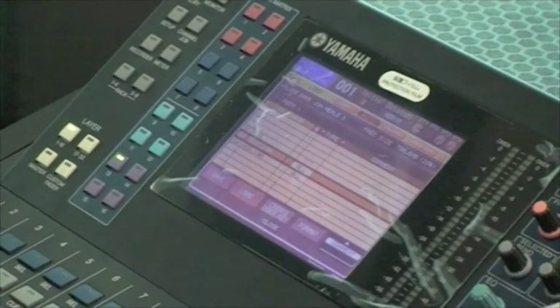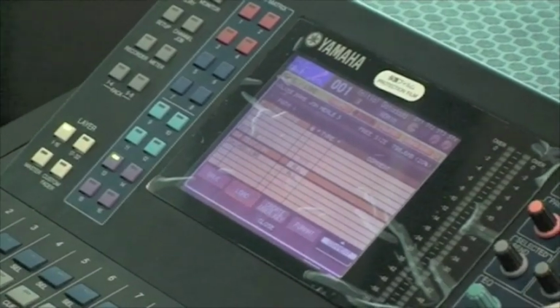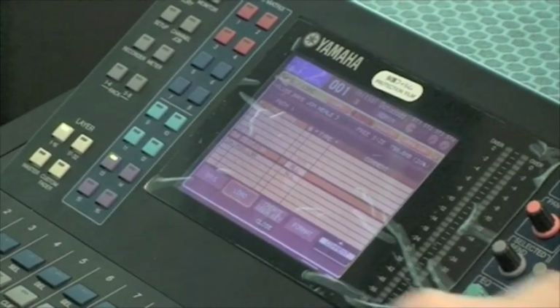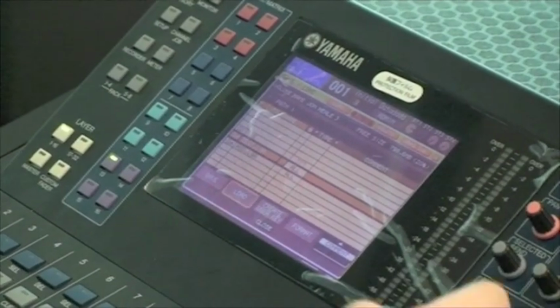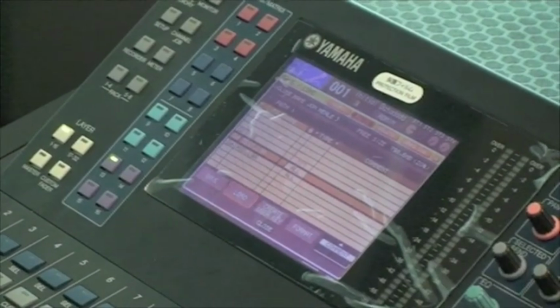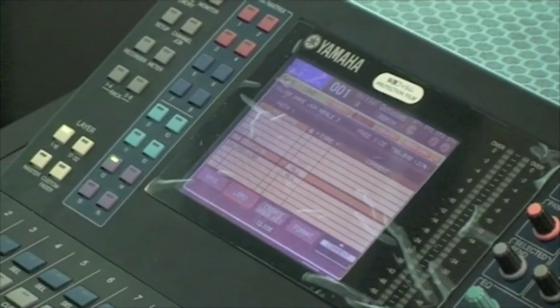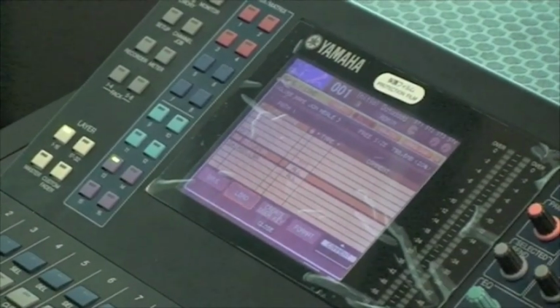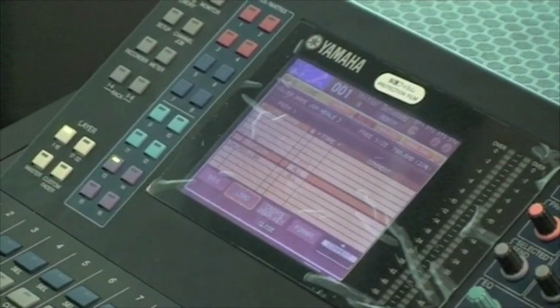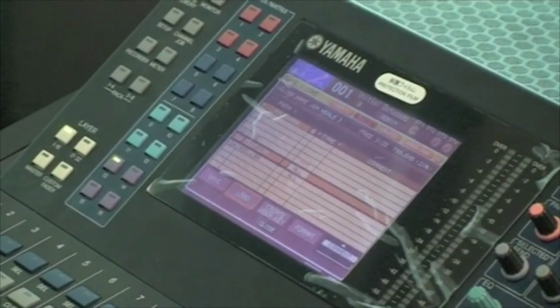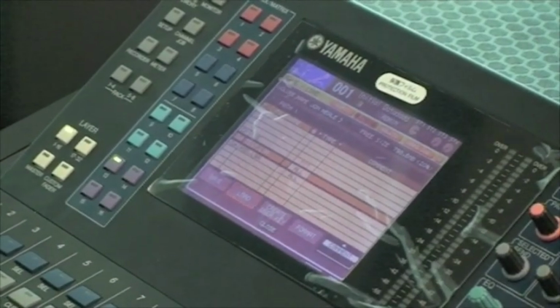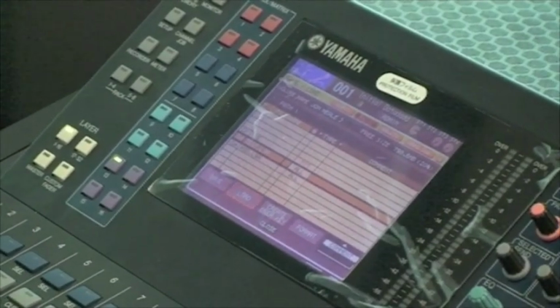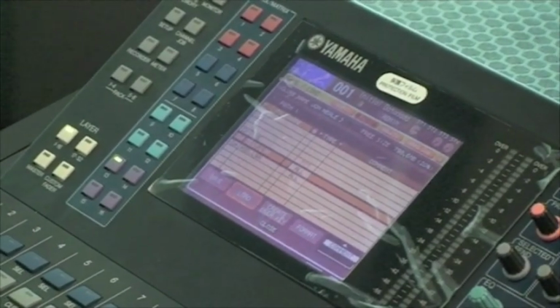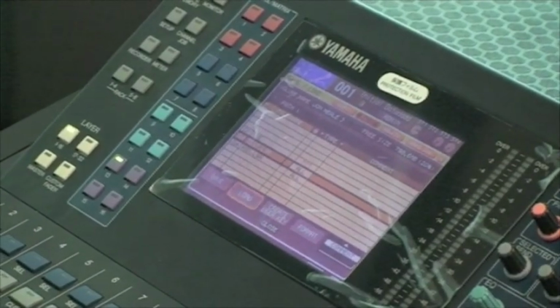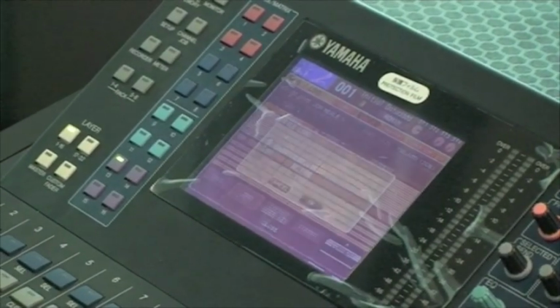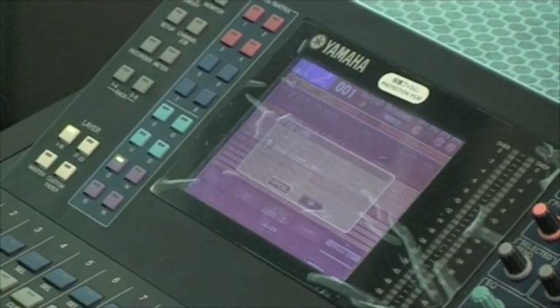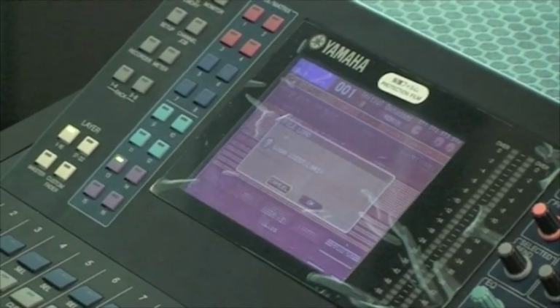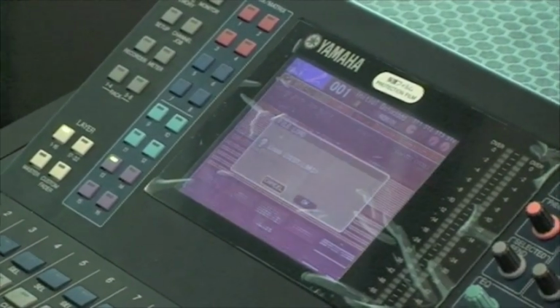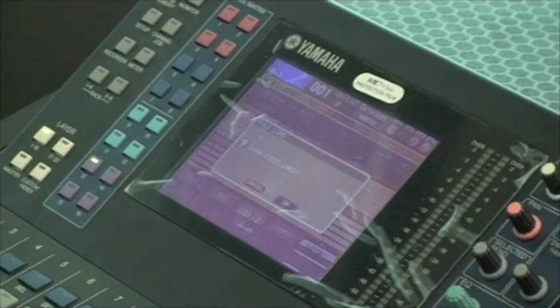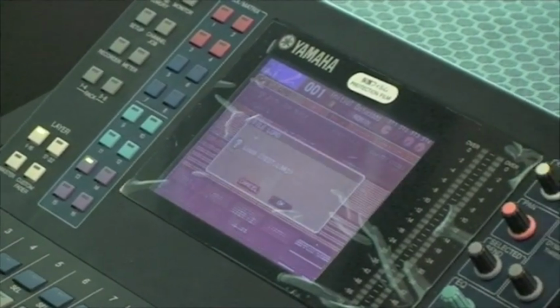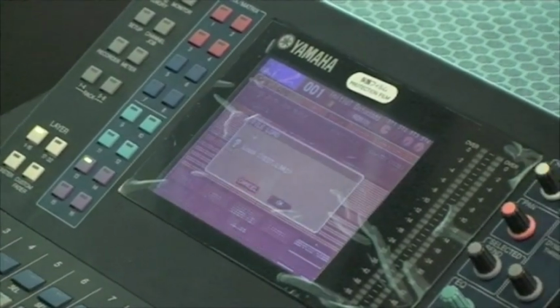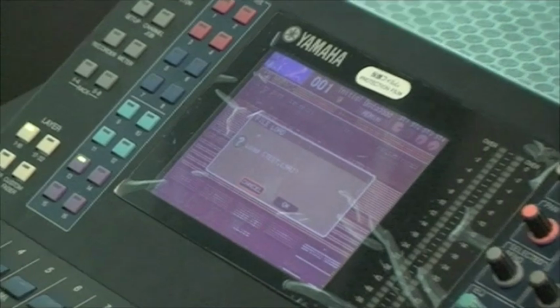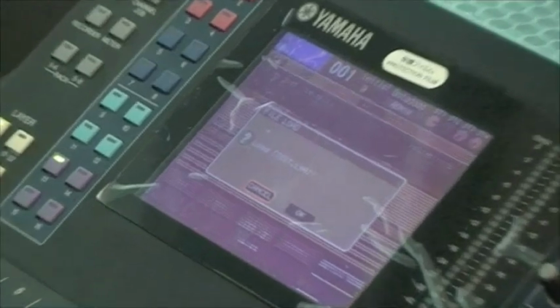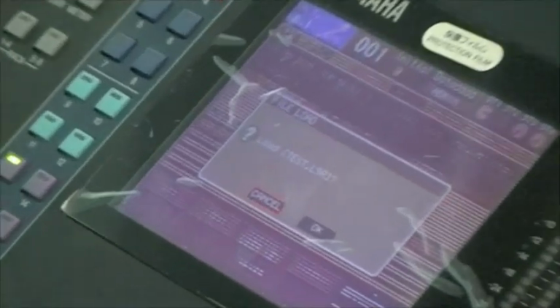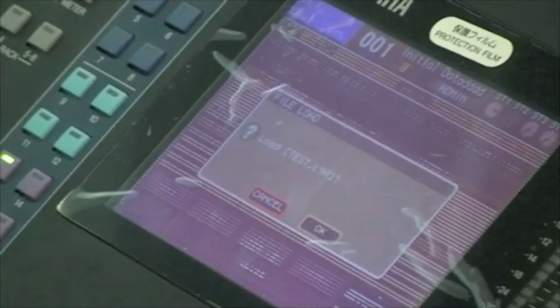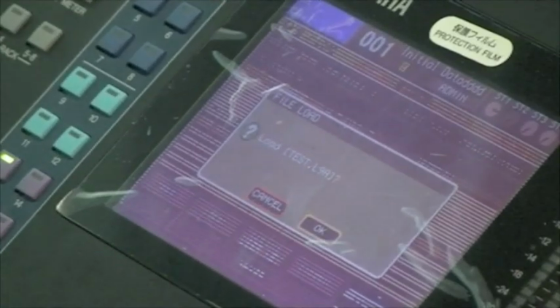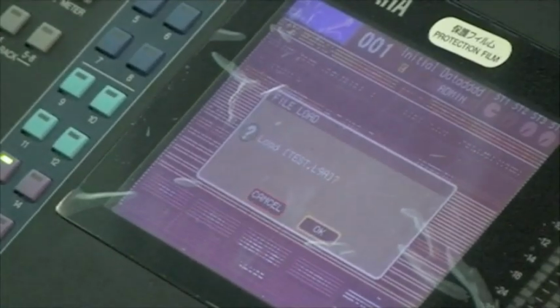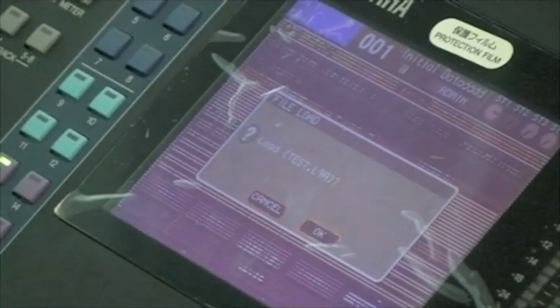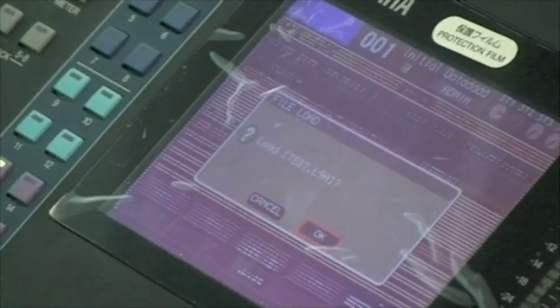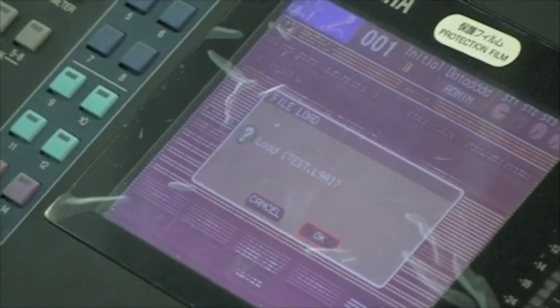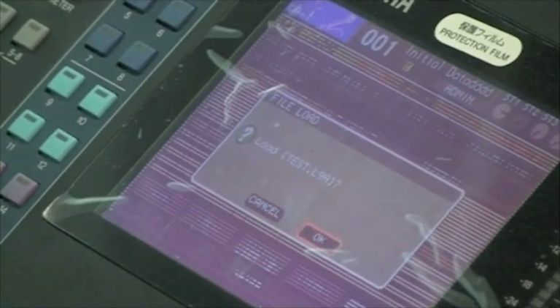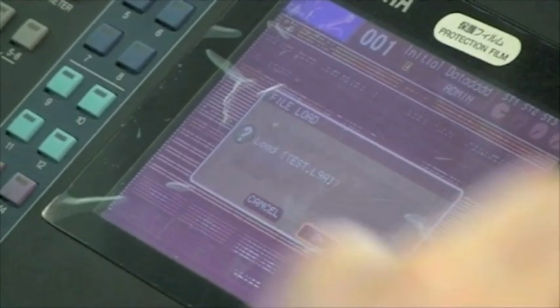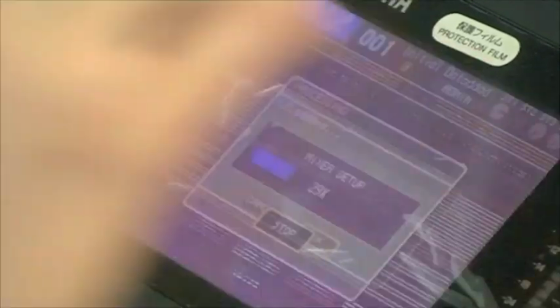Once this is saved, it can then be loaded by navigating down to the saved setting and pressing enter on it.